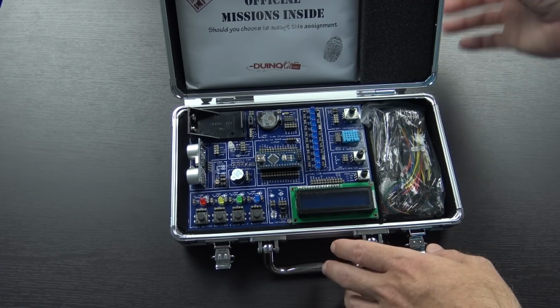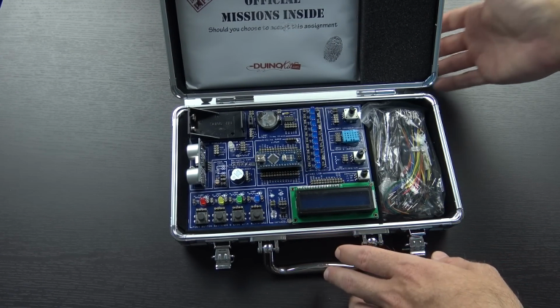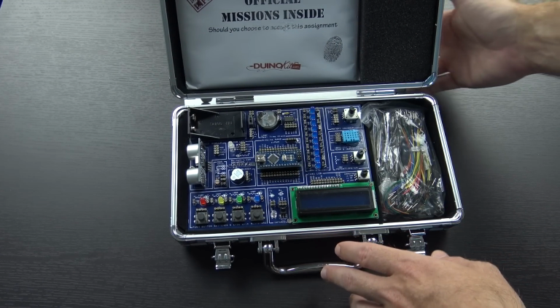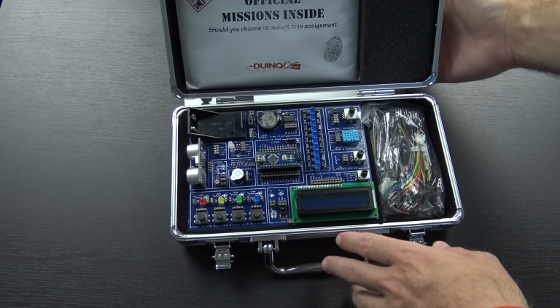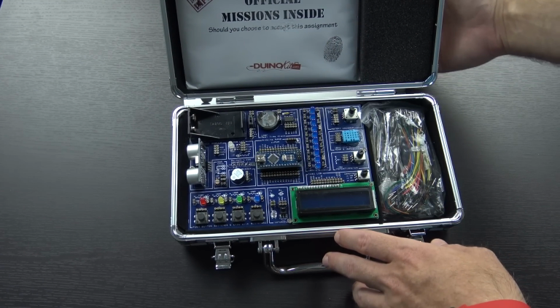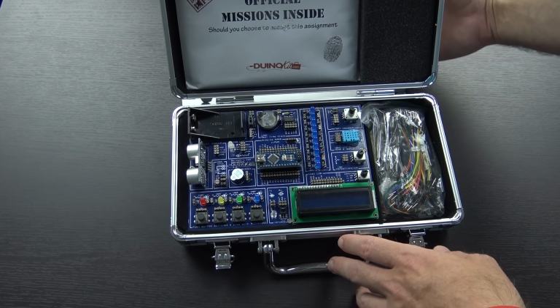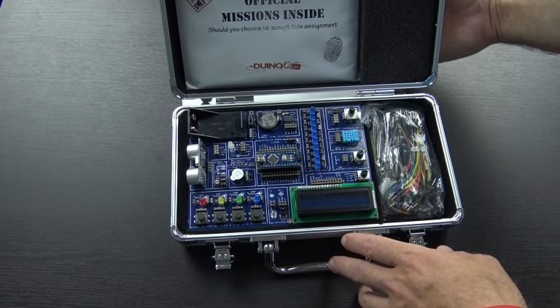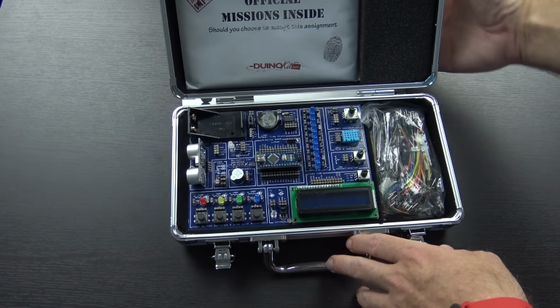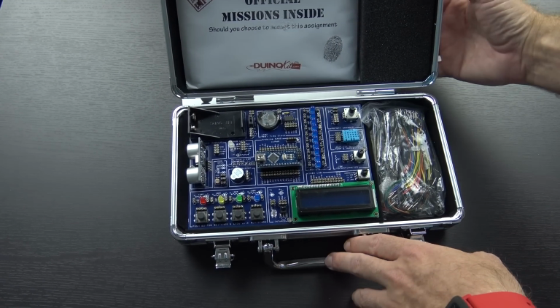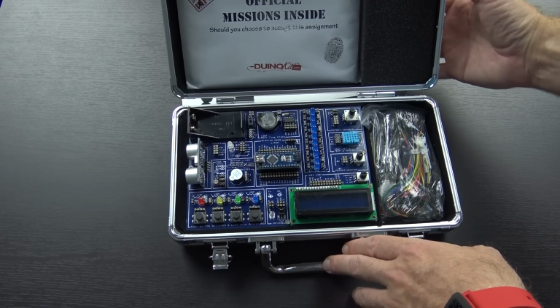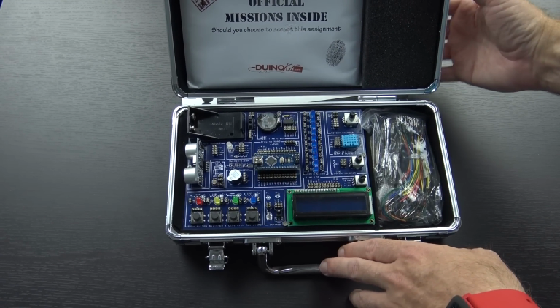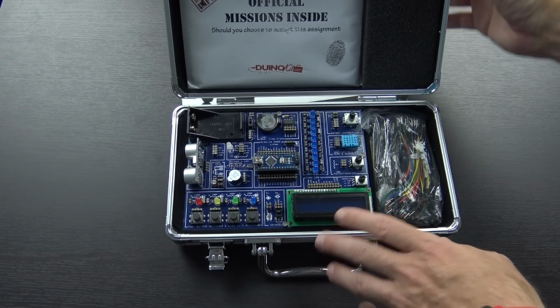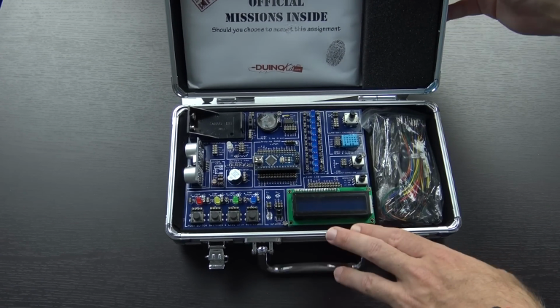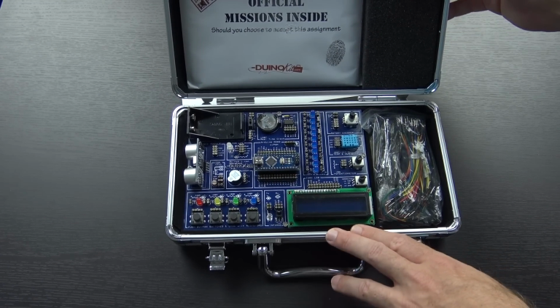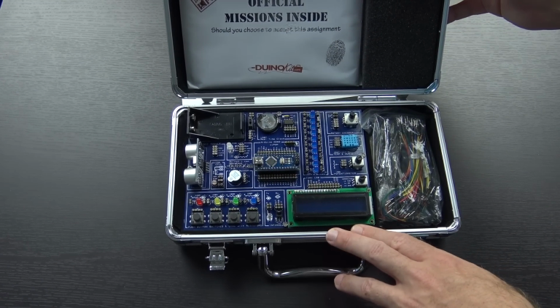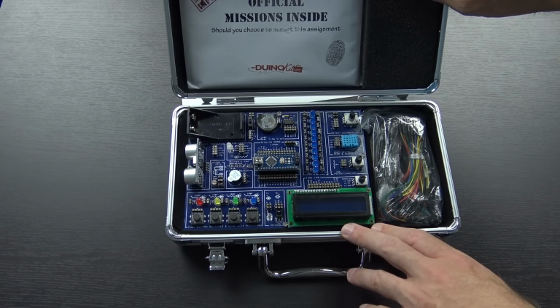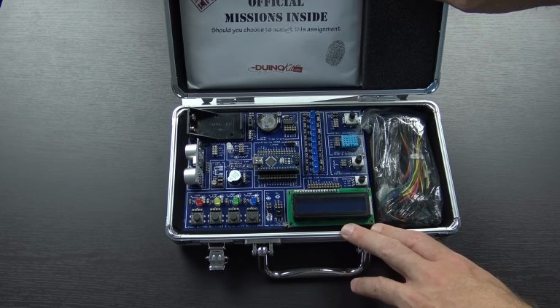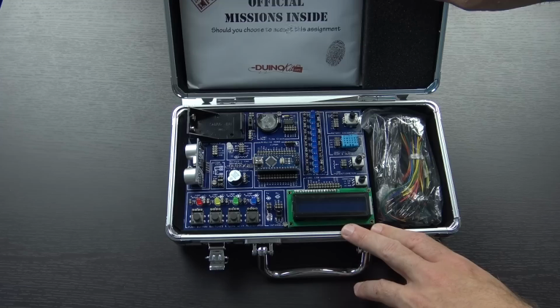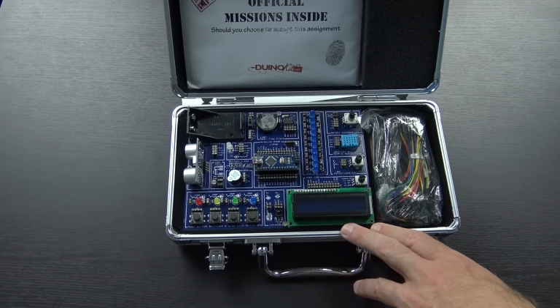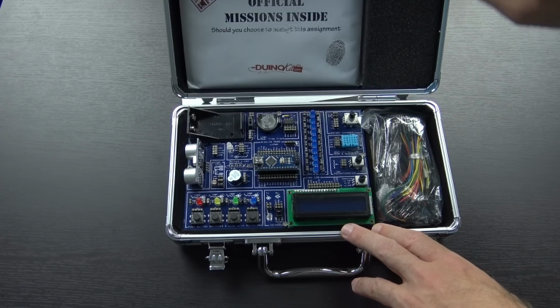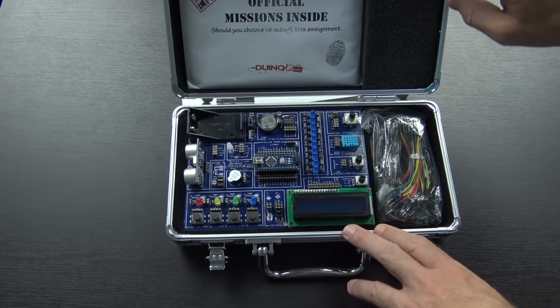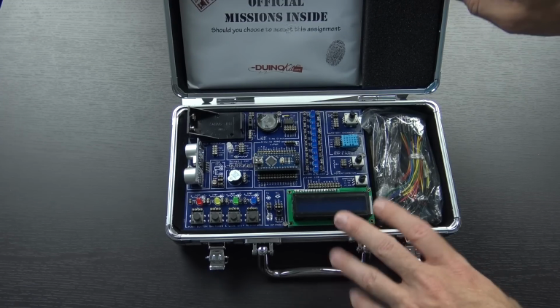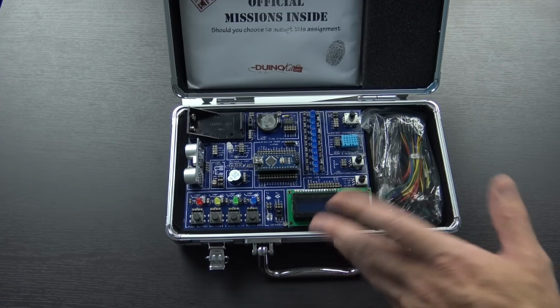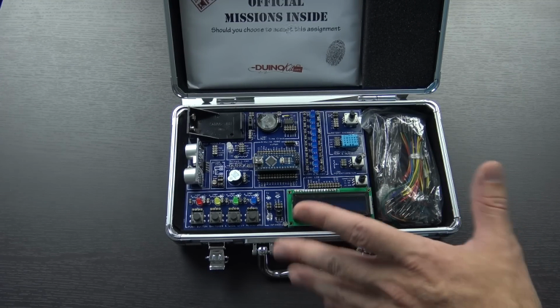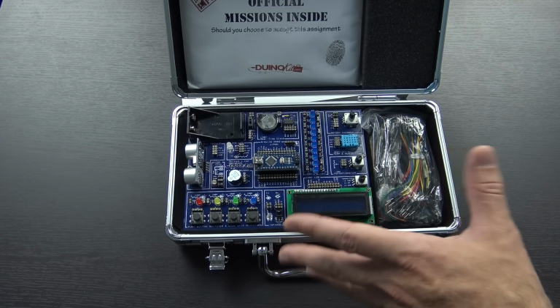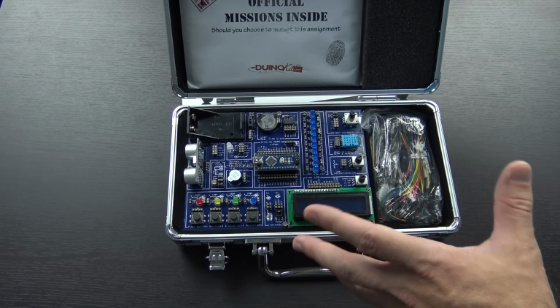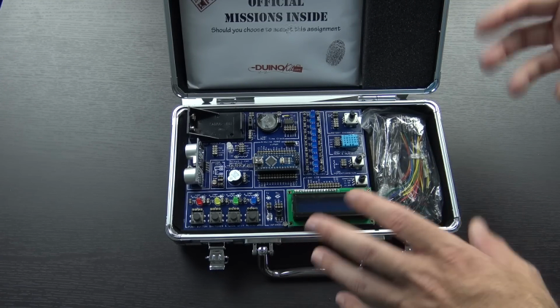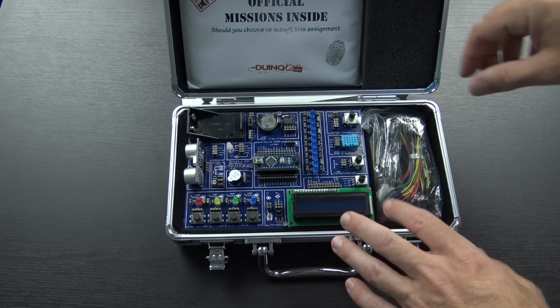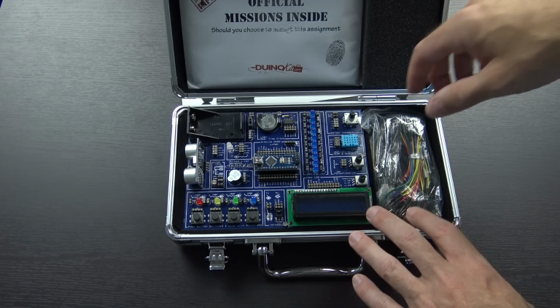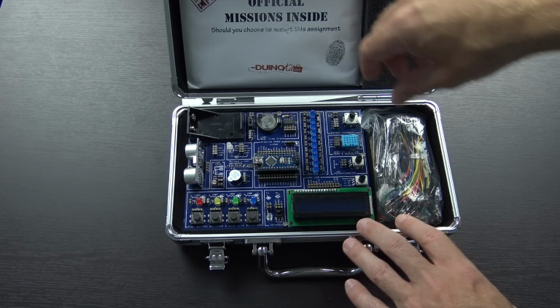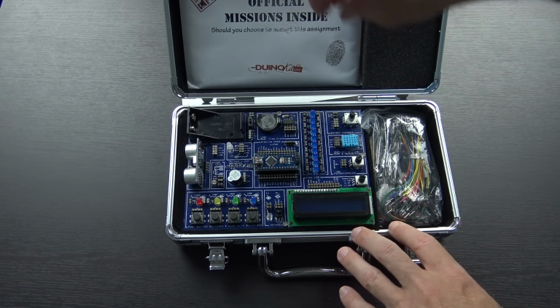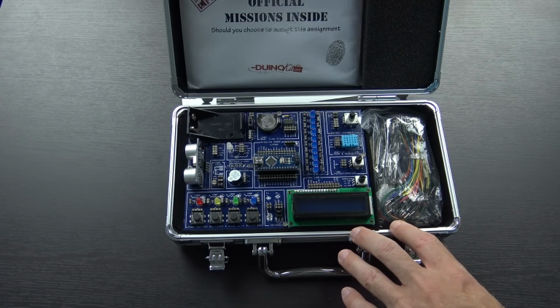So as you can see, very nicely designed little case. It does stay open on its own — I'm not having to hold anything or prop anything up.